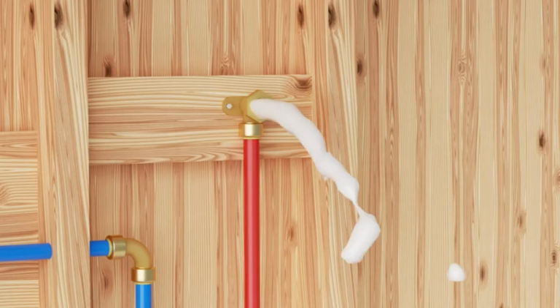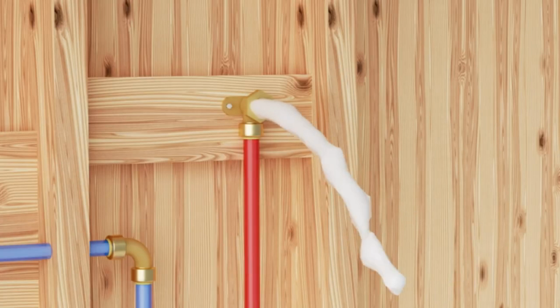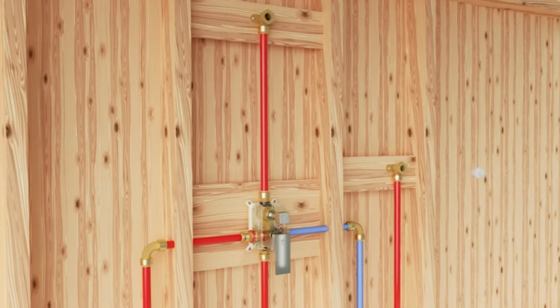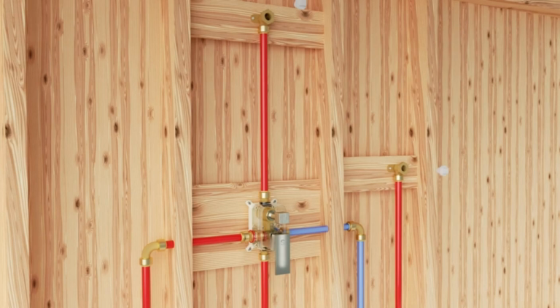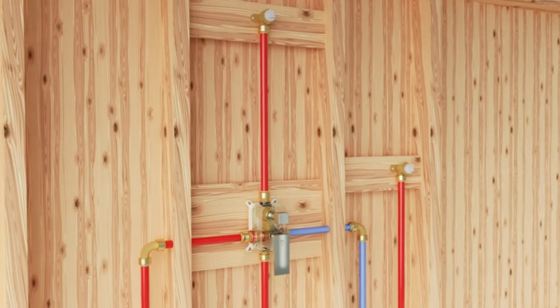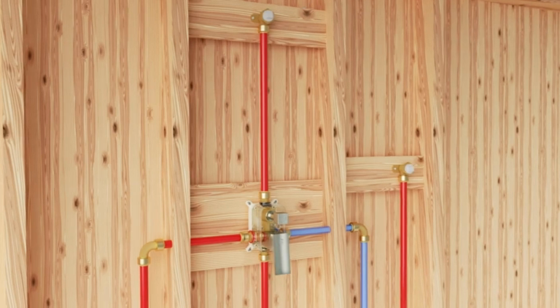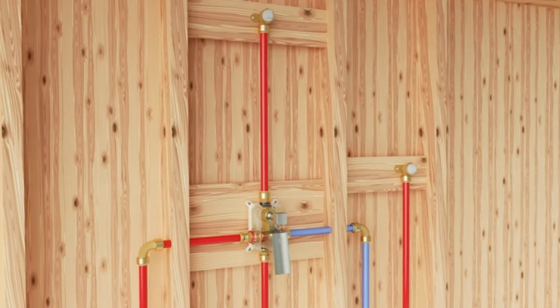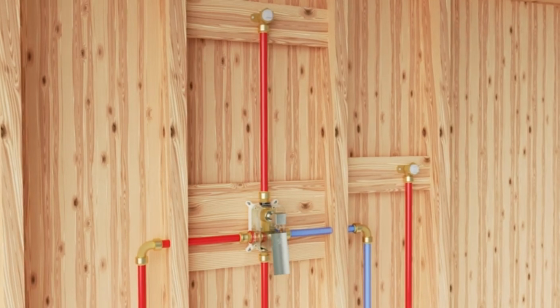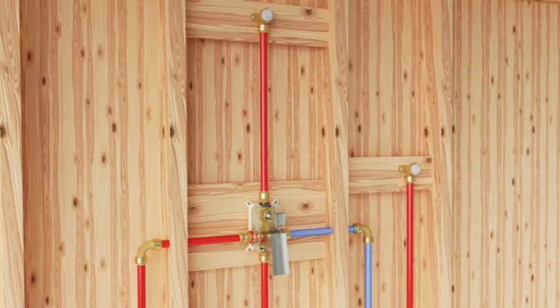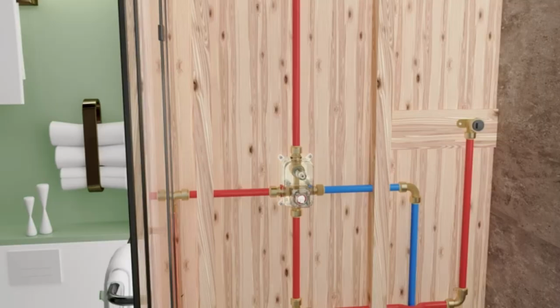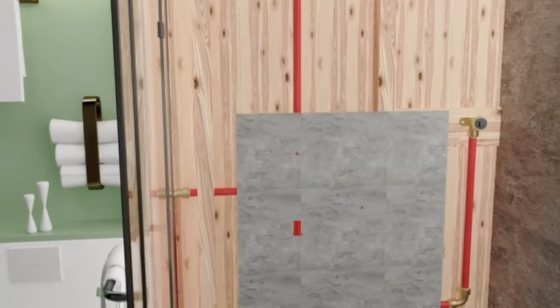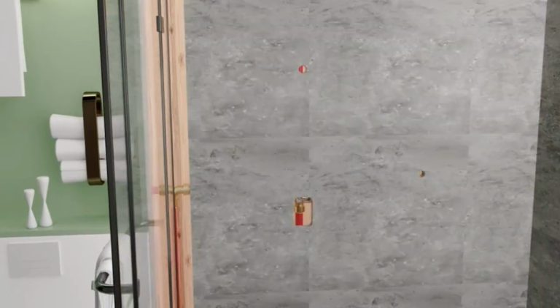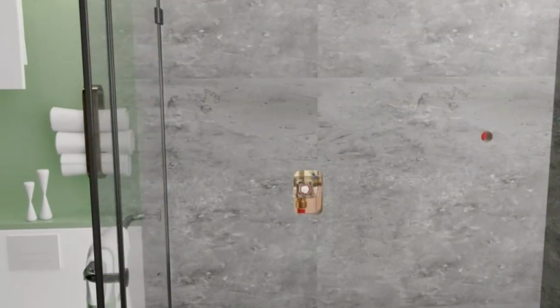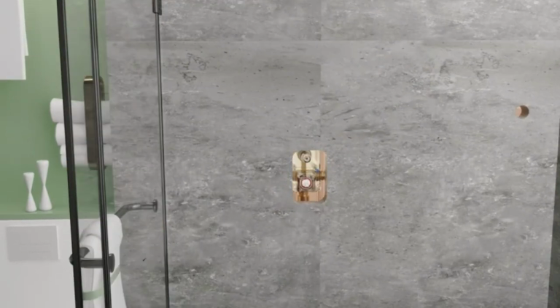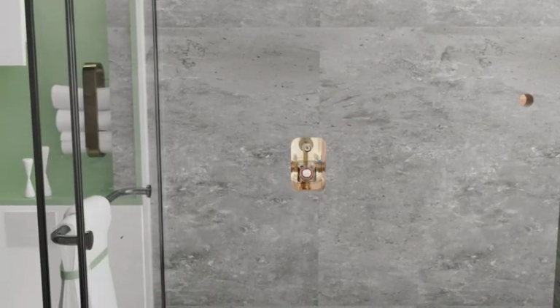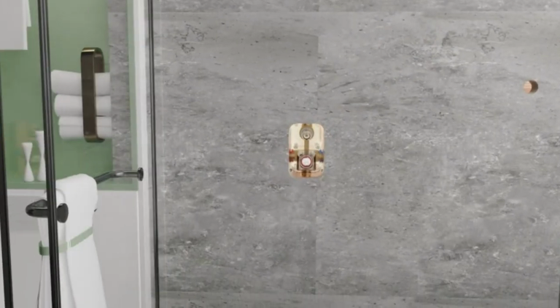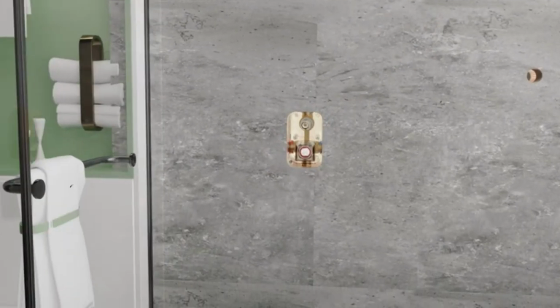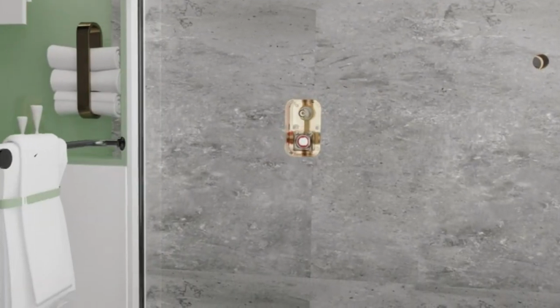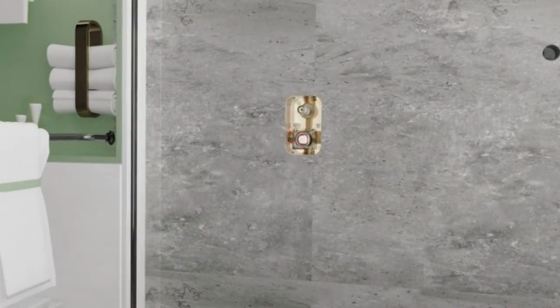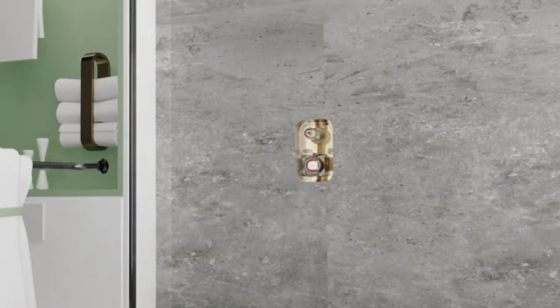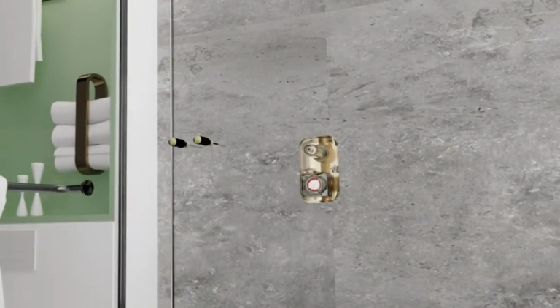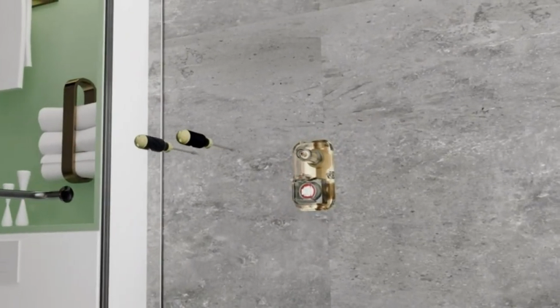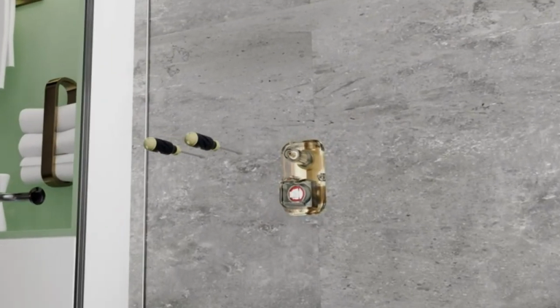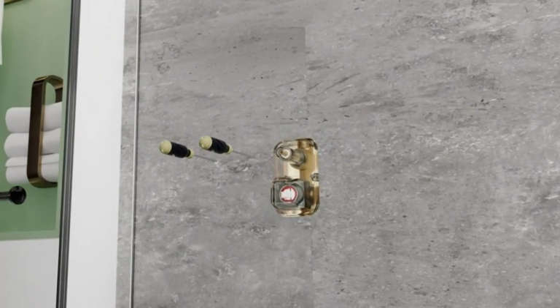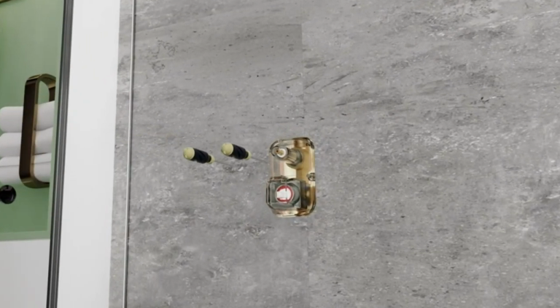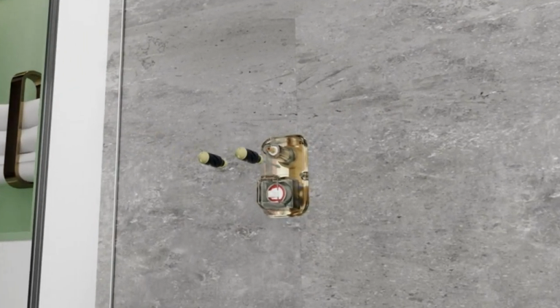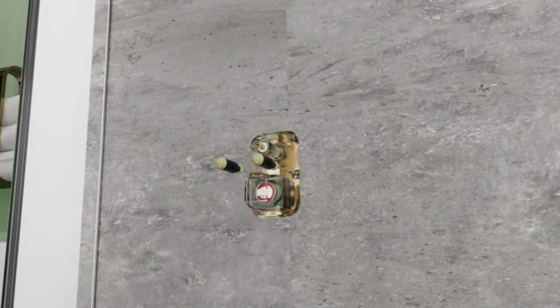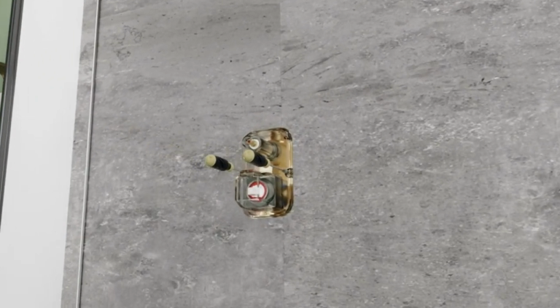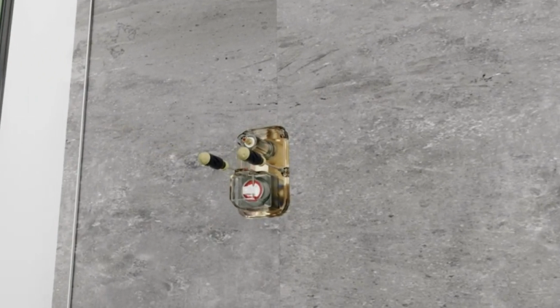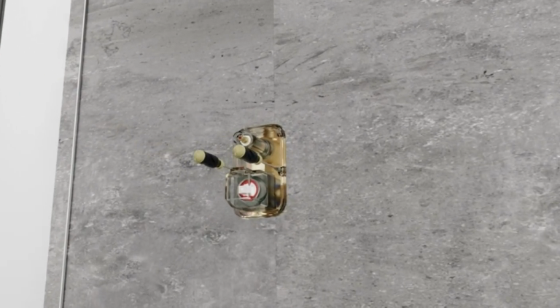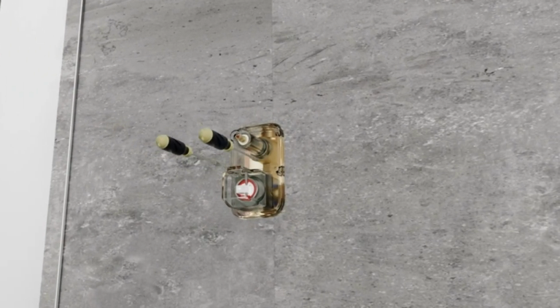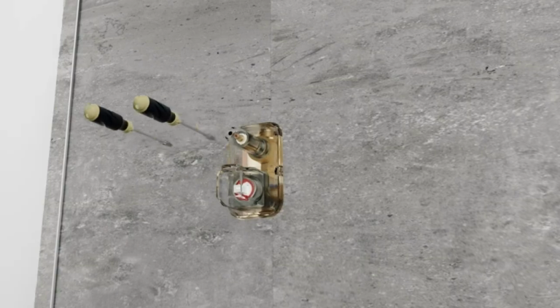And get this — even if your building's water pressure is weak, like in my old apartment, this shower makes it rain.